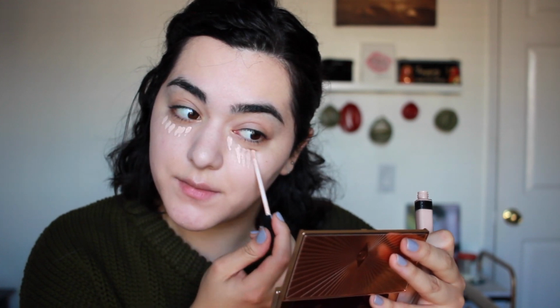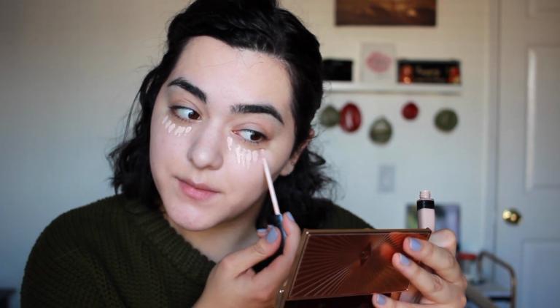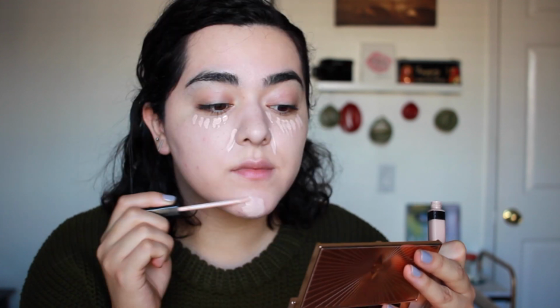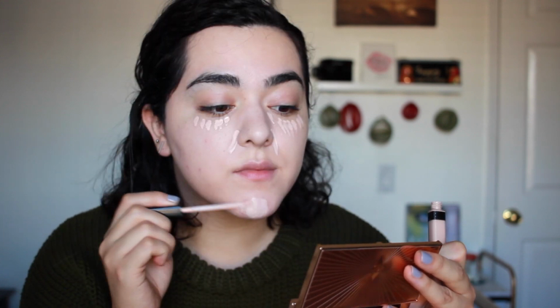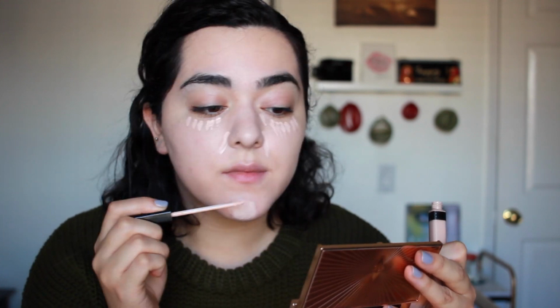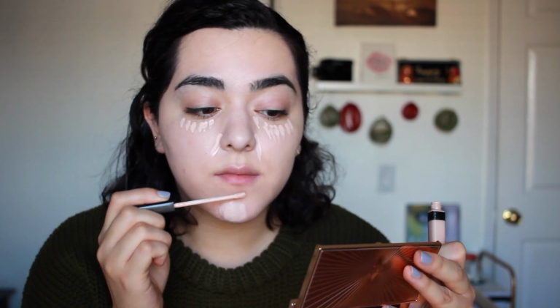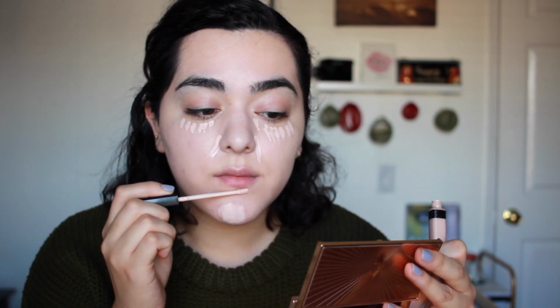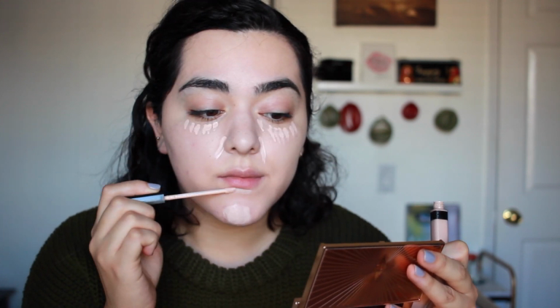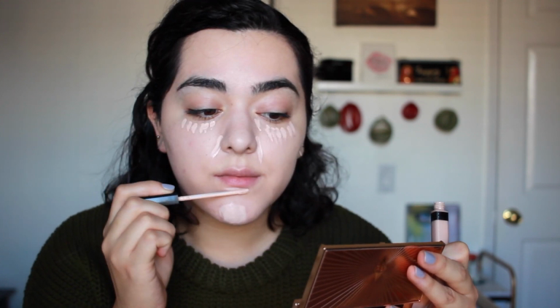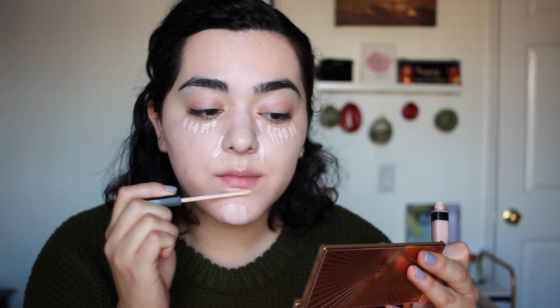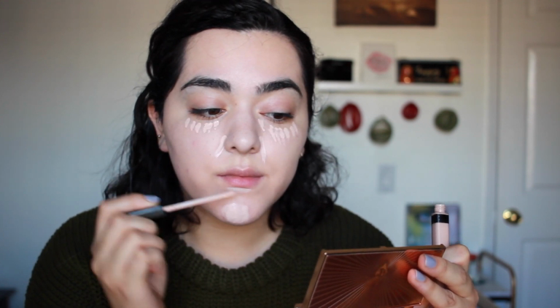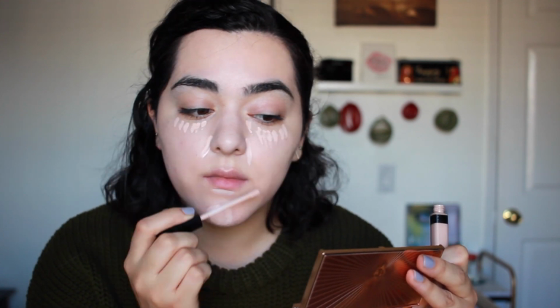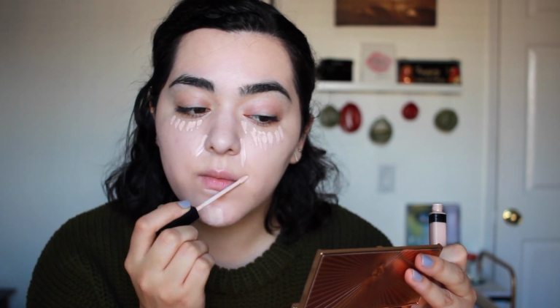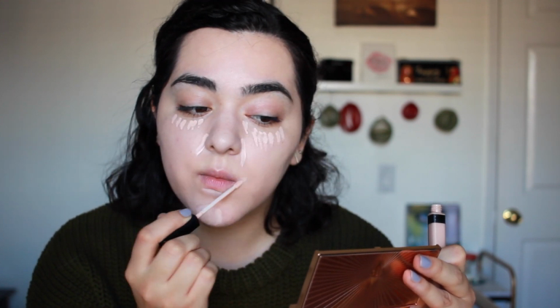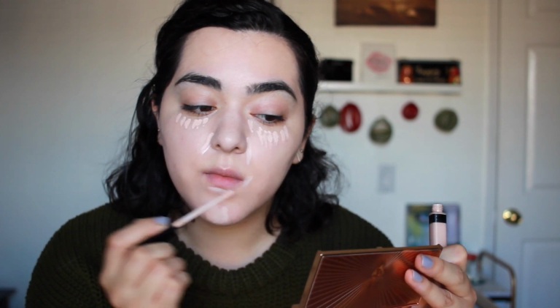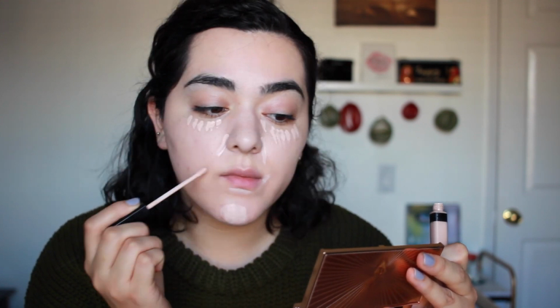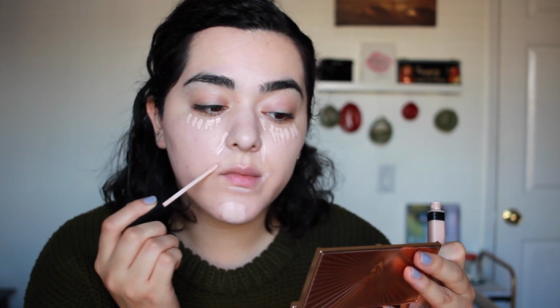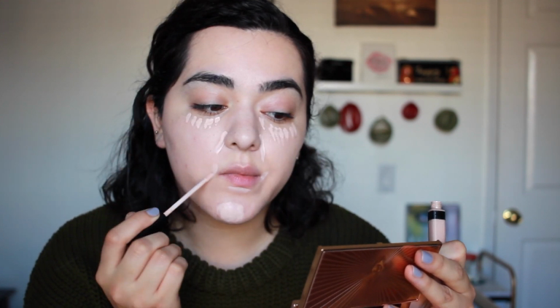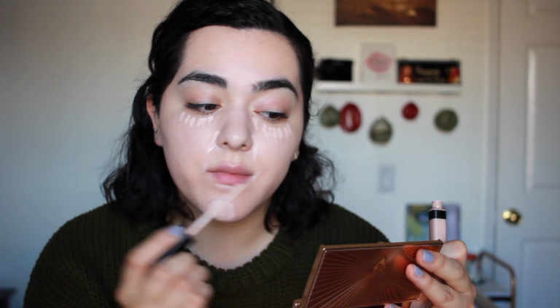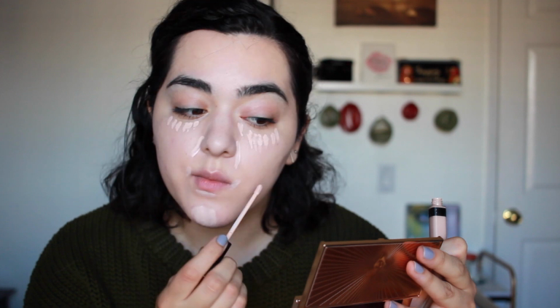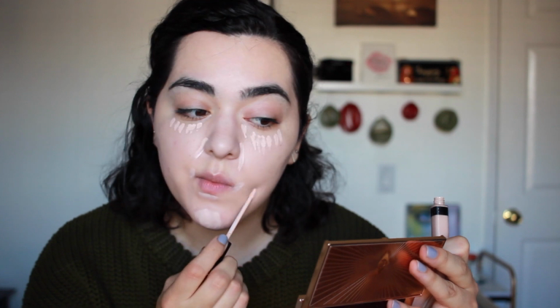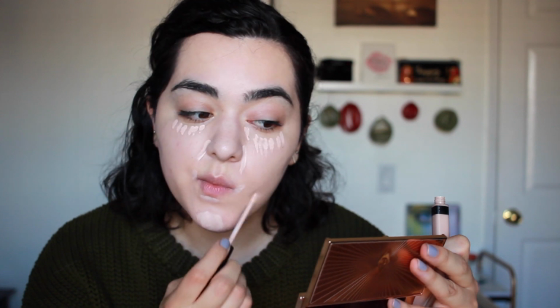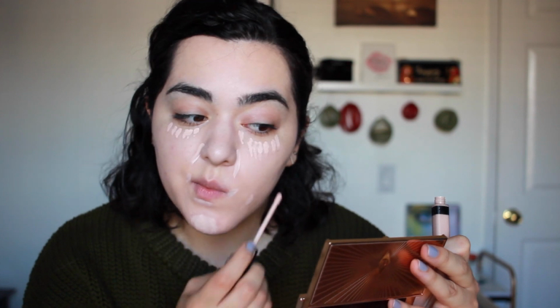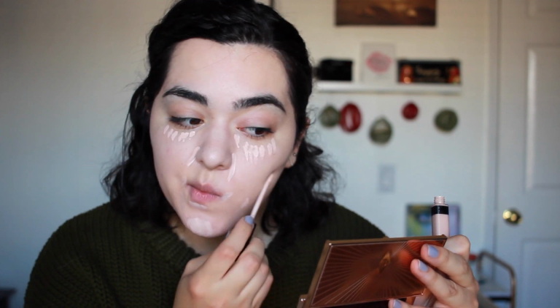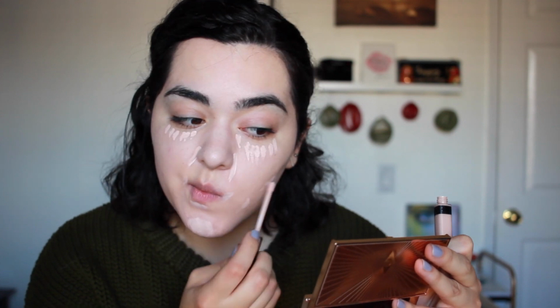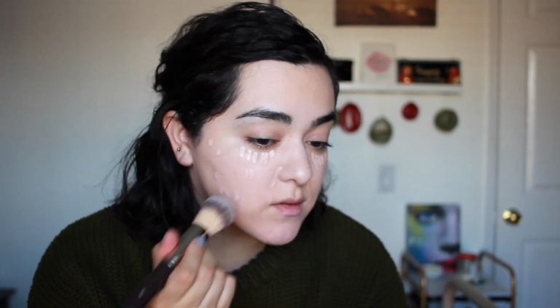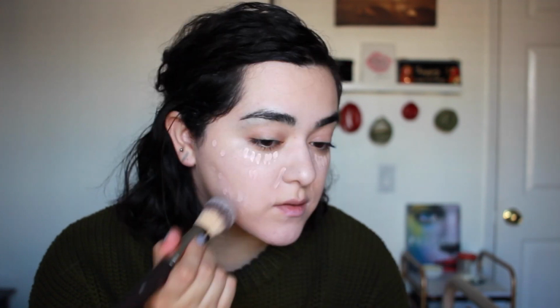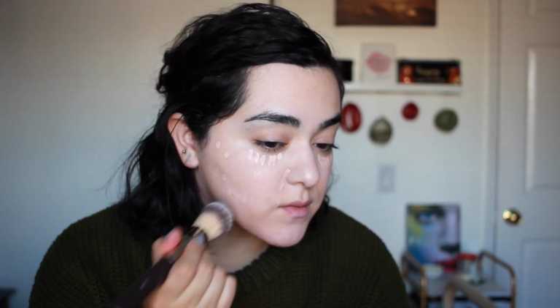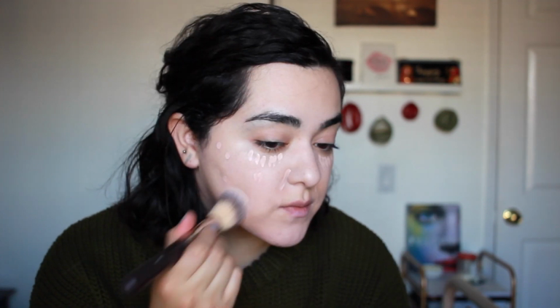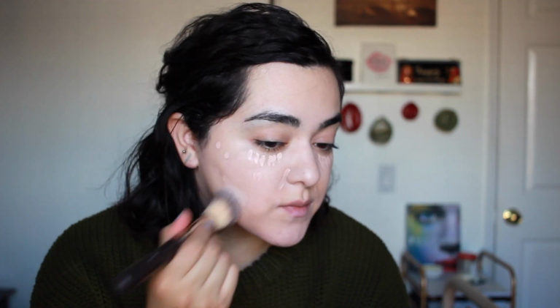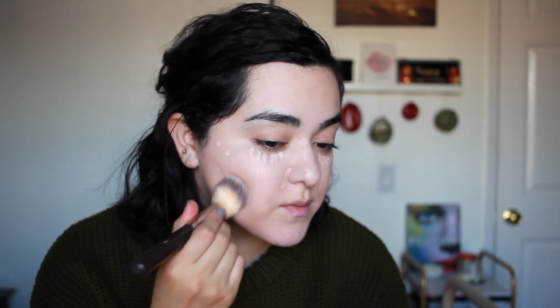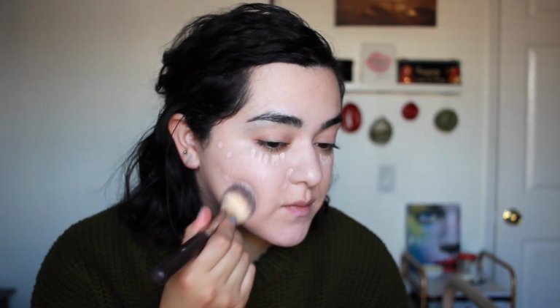I'm just applying concealer wherever I need it — underneath my eyes, around my mouth, and on any blemishes that I have on my skin.